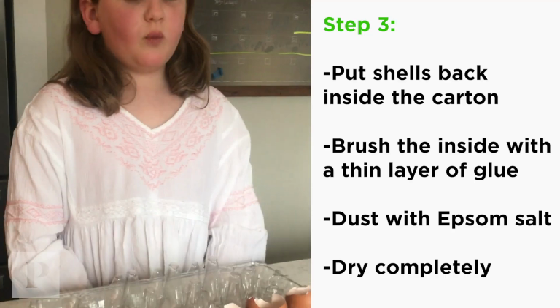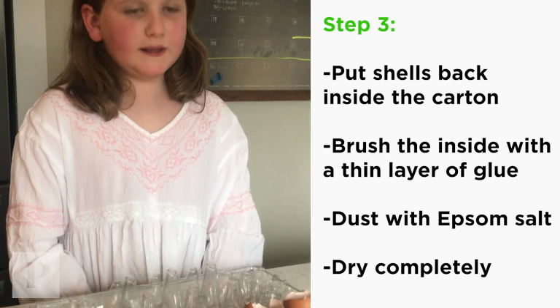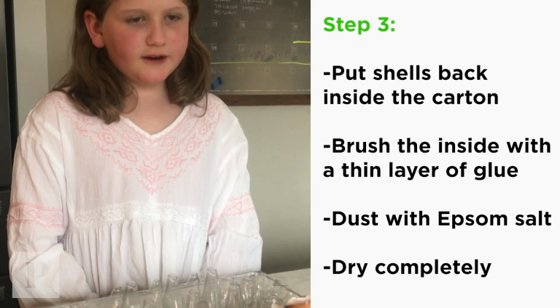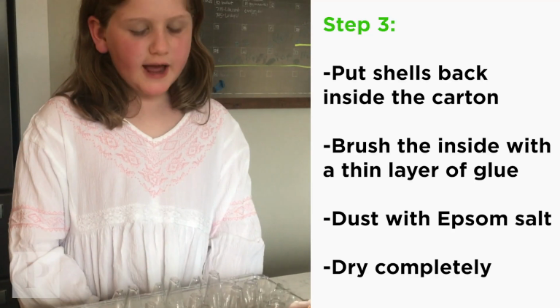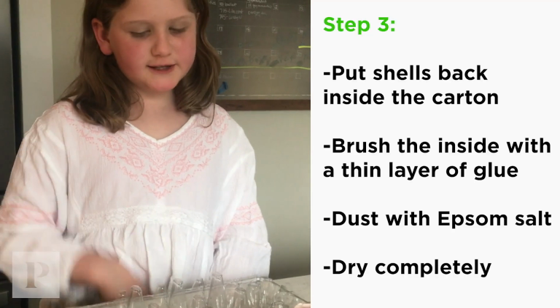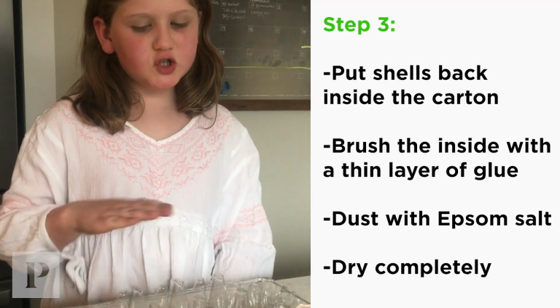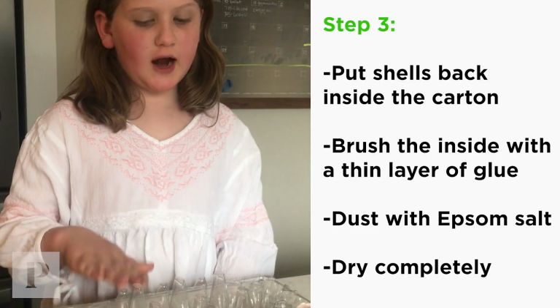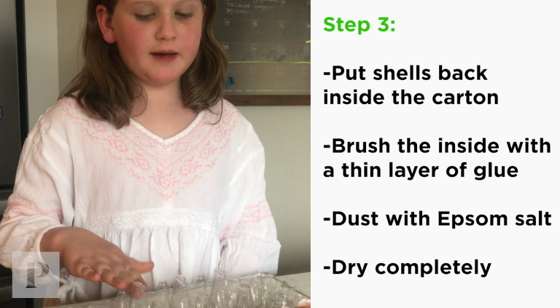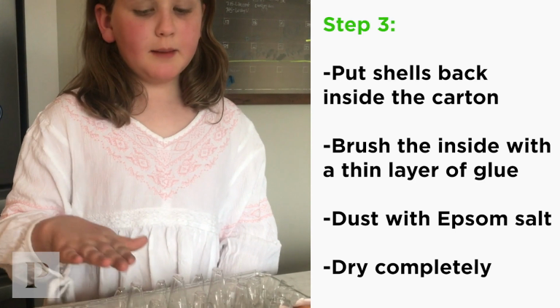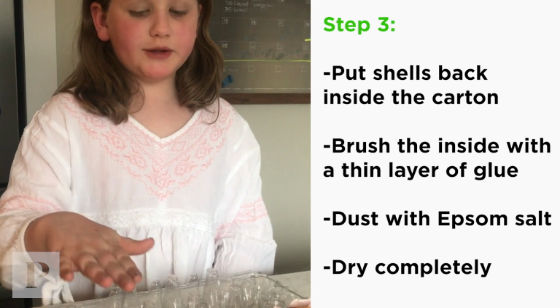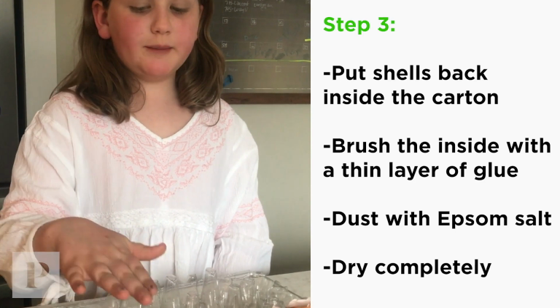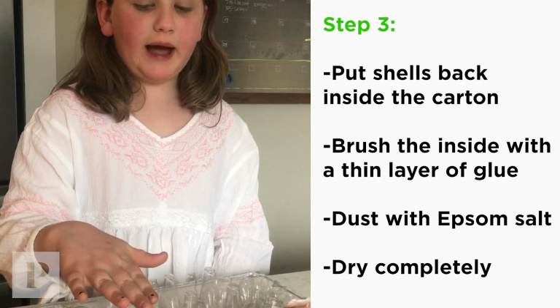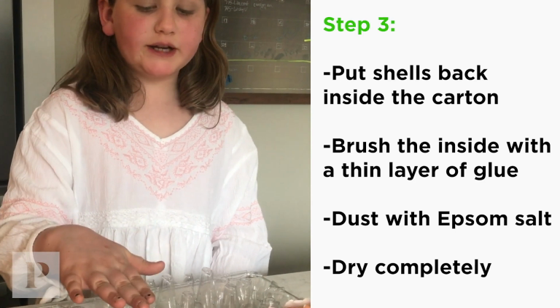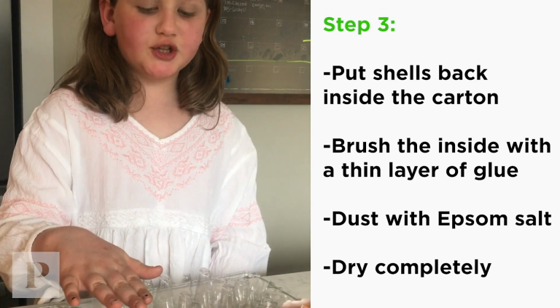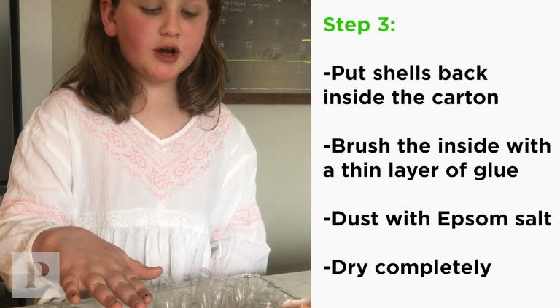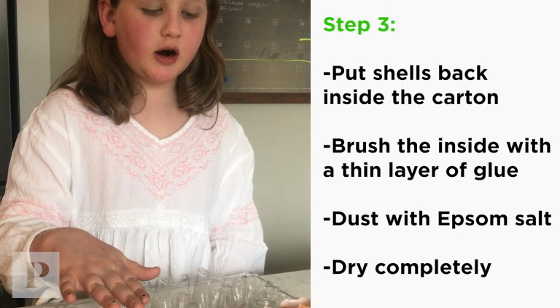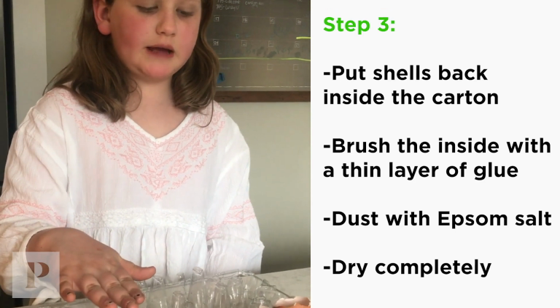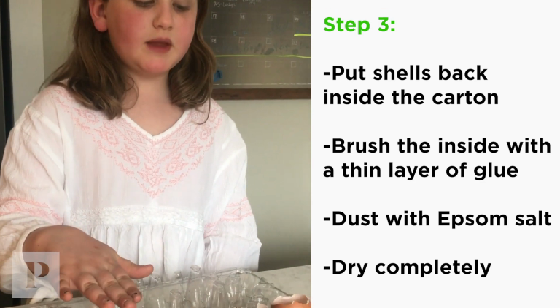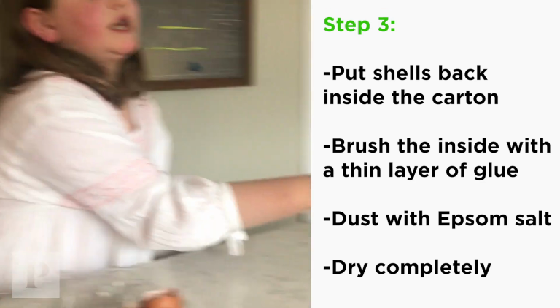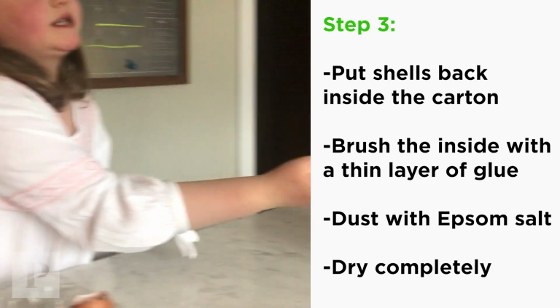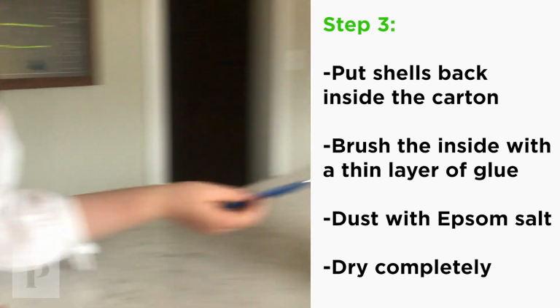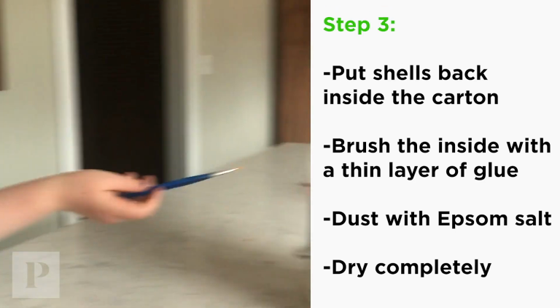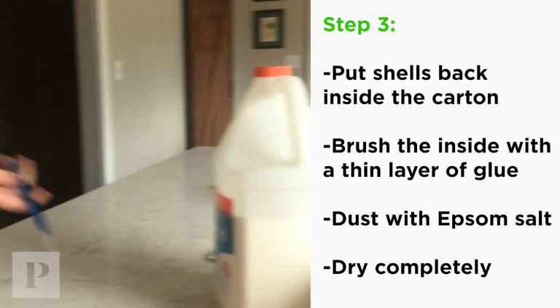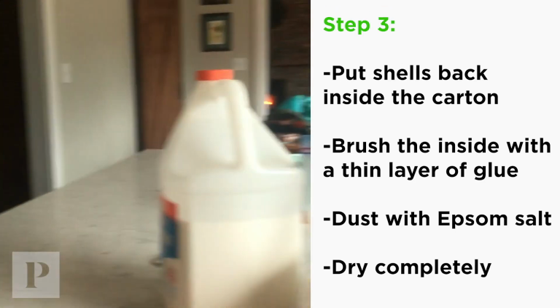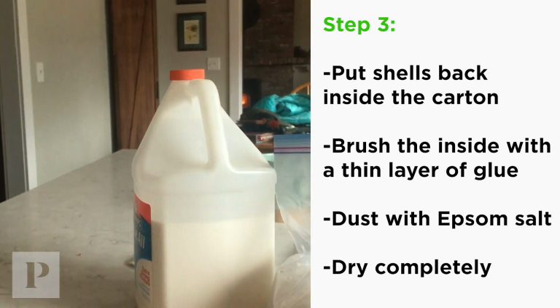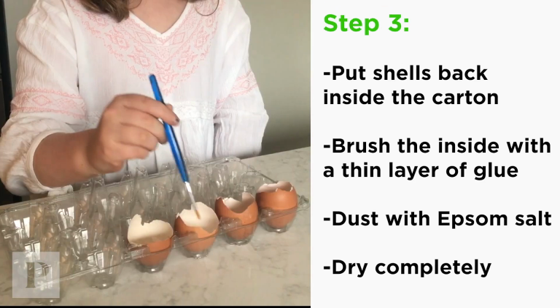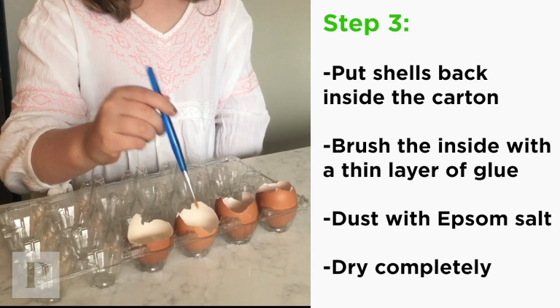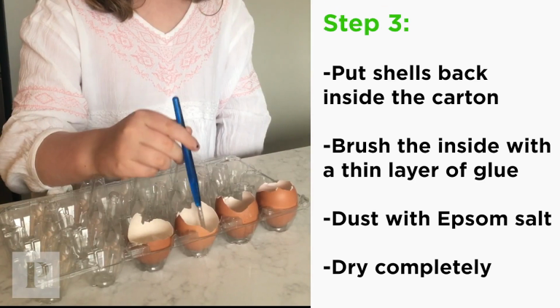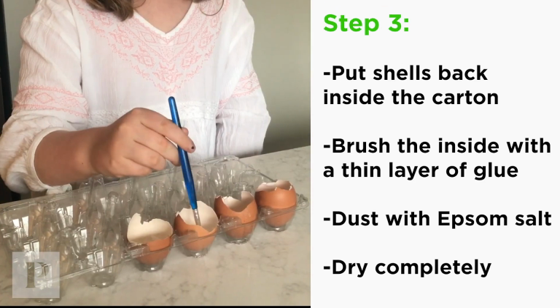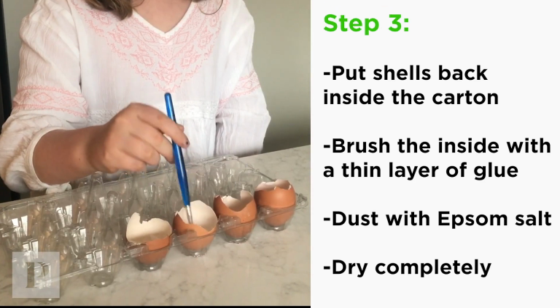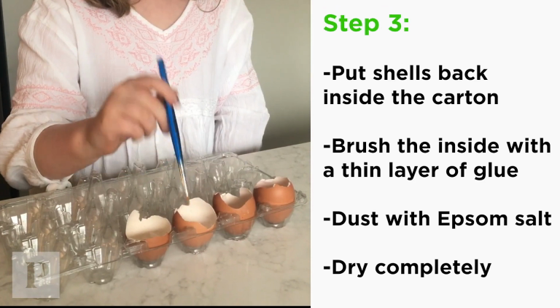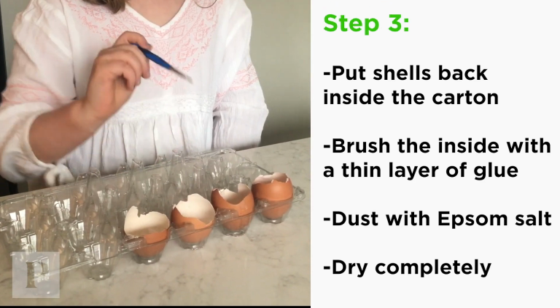Once your eggs are dried, put them back into the carton. Take Elmer's glue and brush it on the inside.